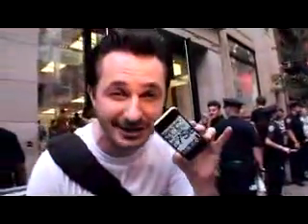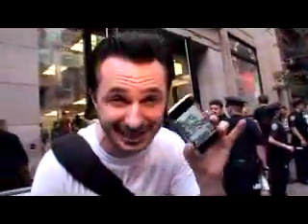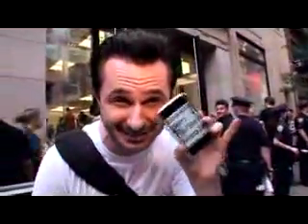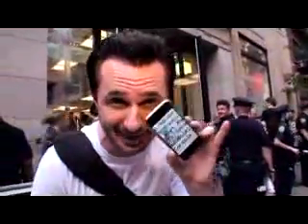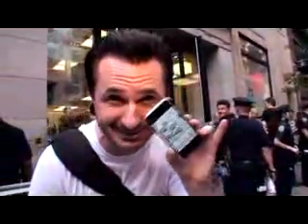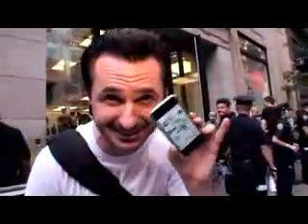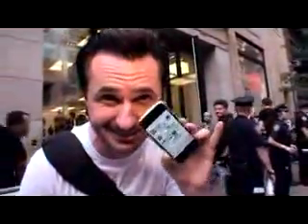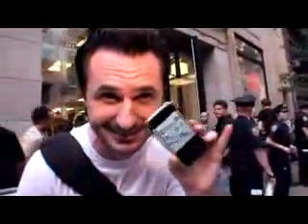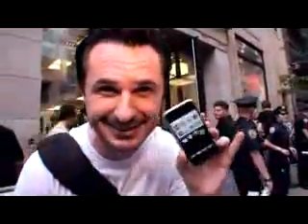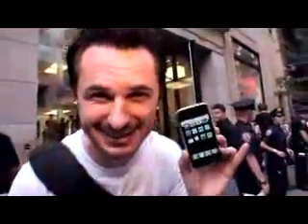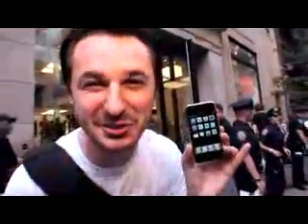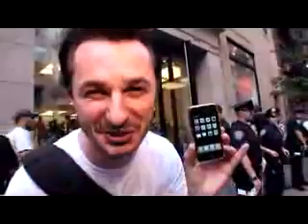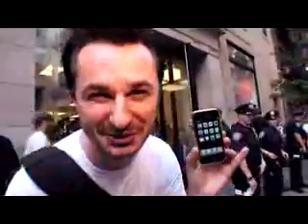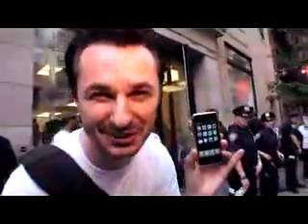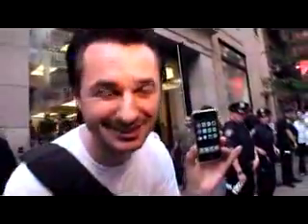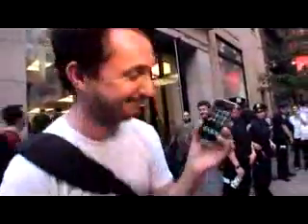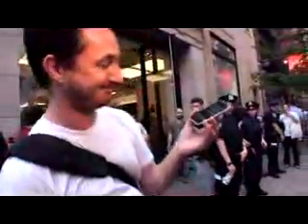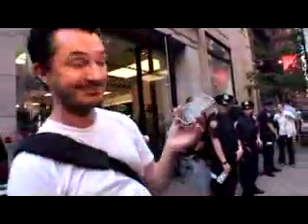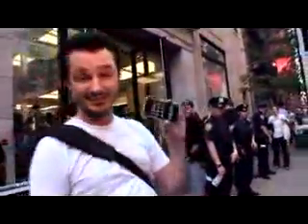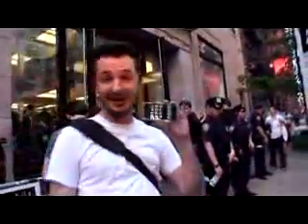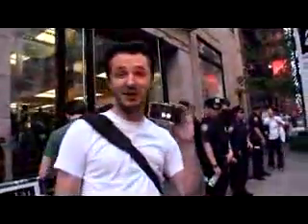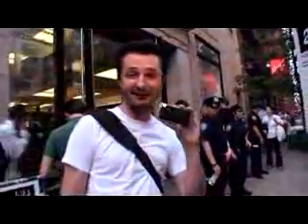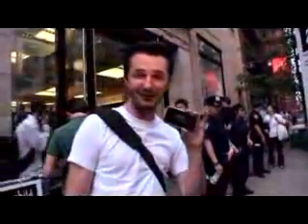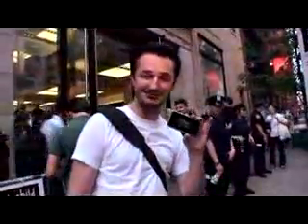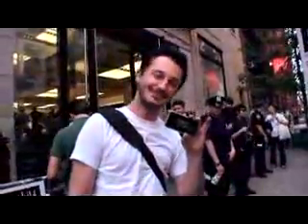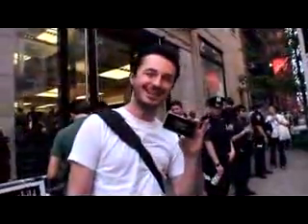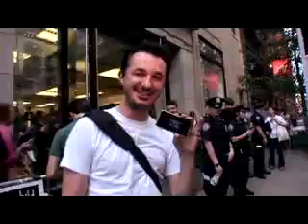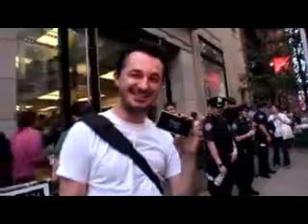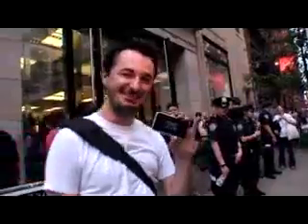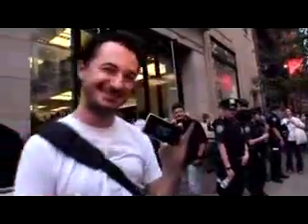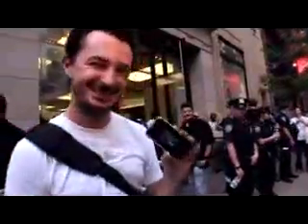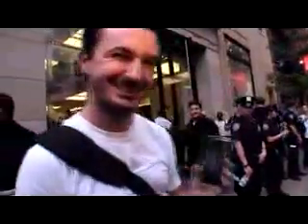So OS X, right here, is doing all the work. It's my new iPhone. I'm going to keep it.